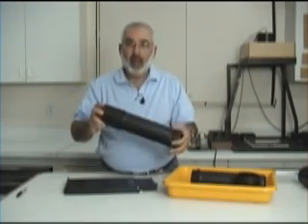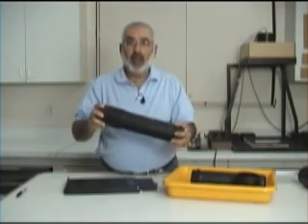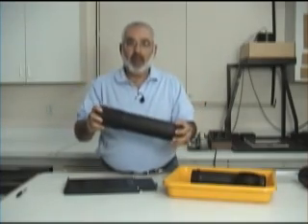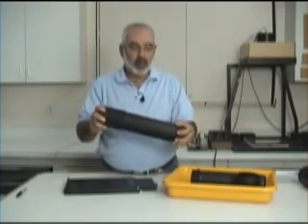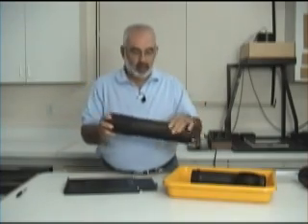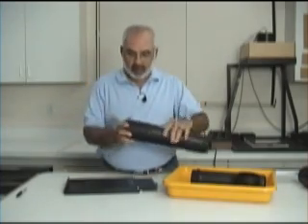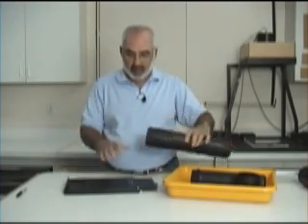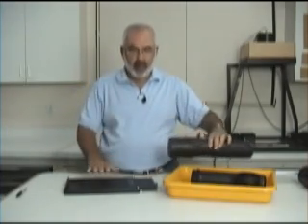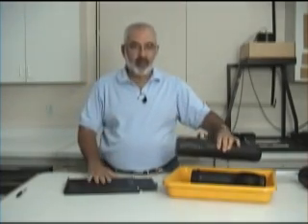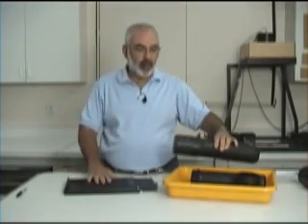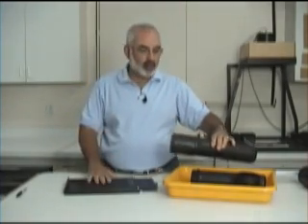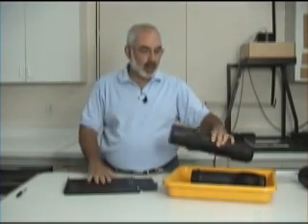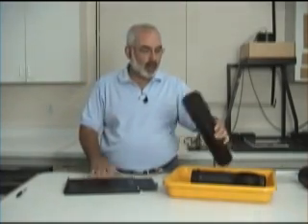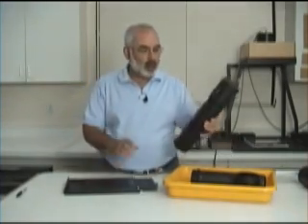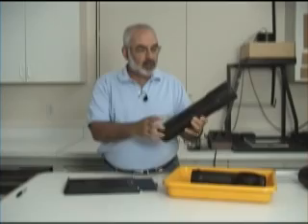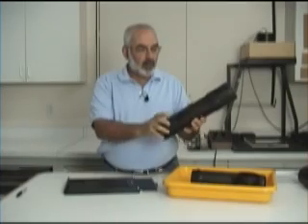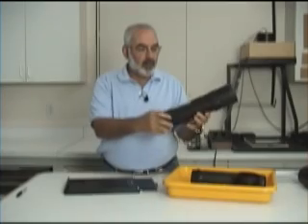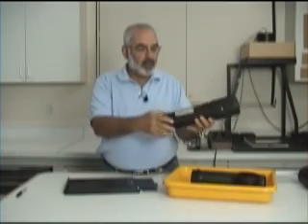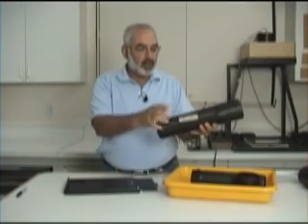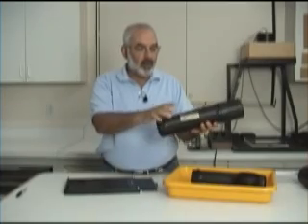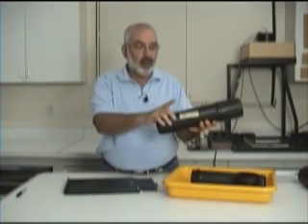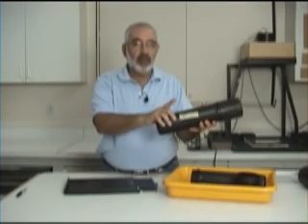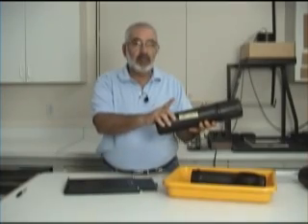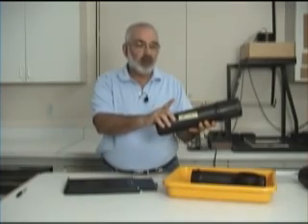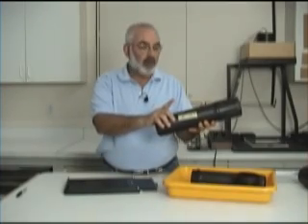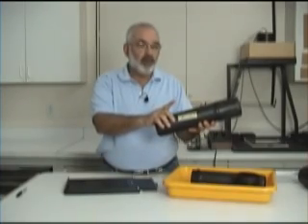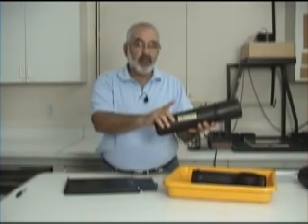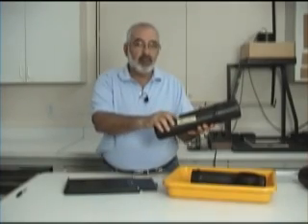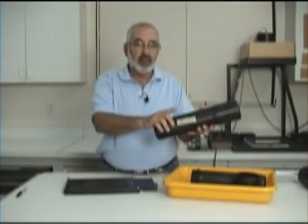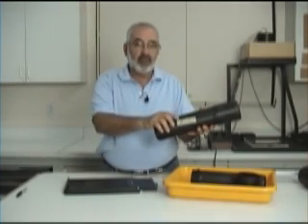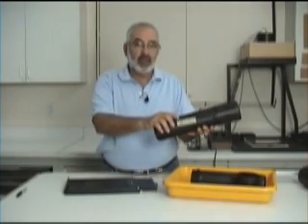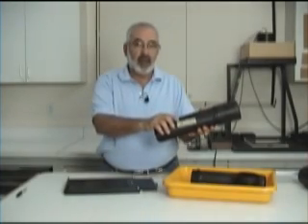Then you'll do the same thing for the other side, so we know that this sheet of film is to be developed for this specific time.